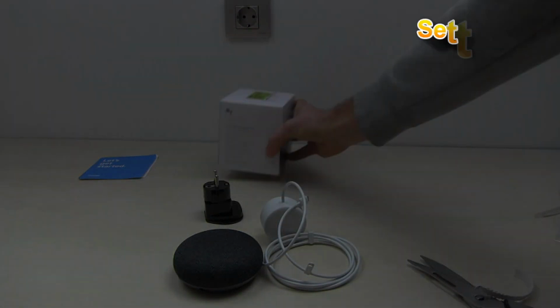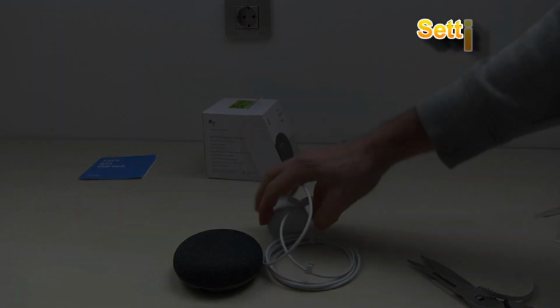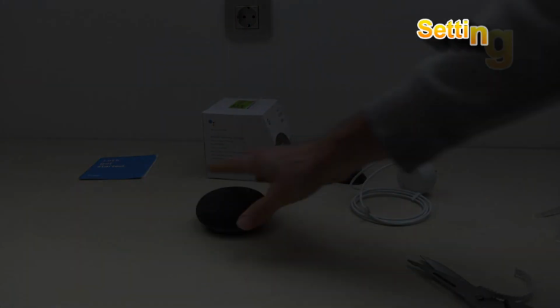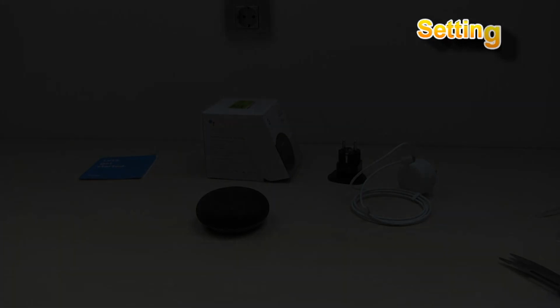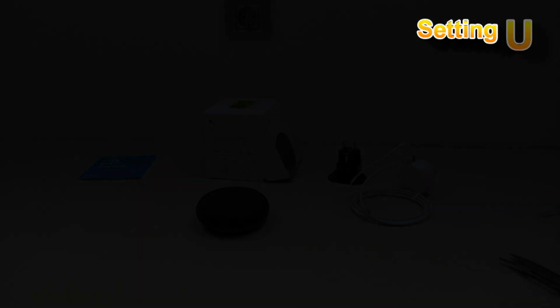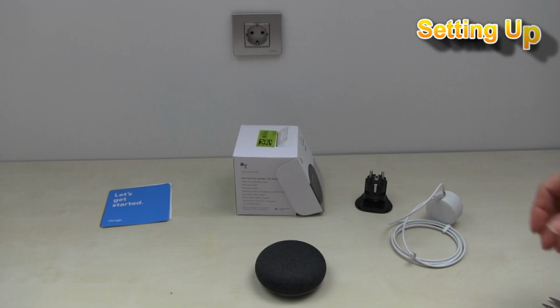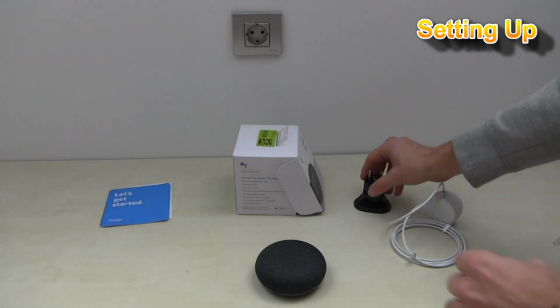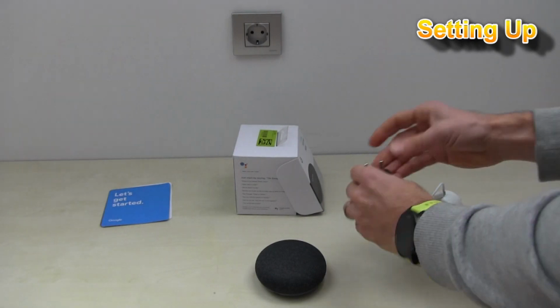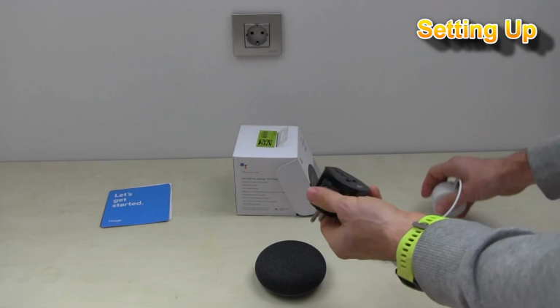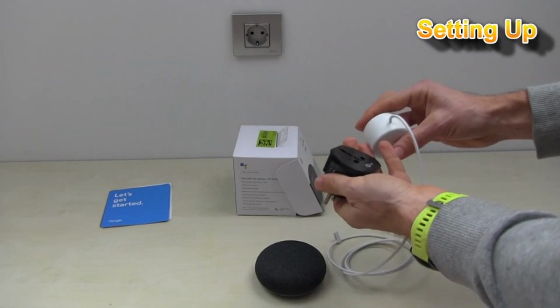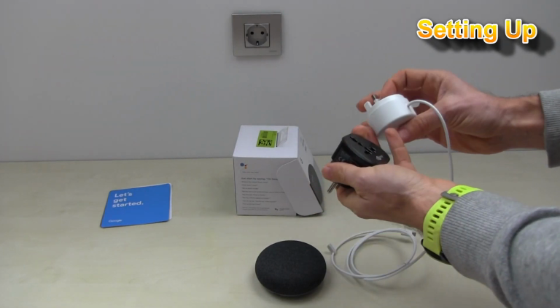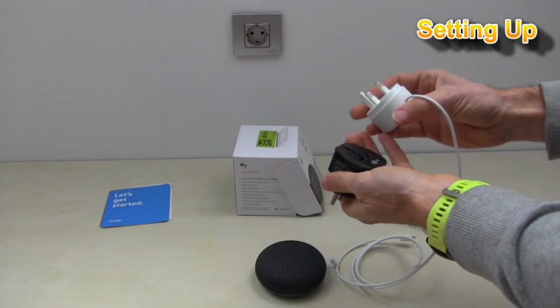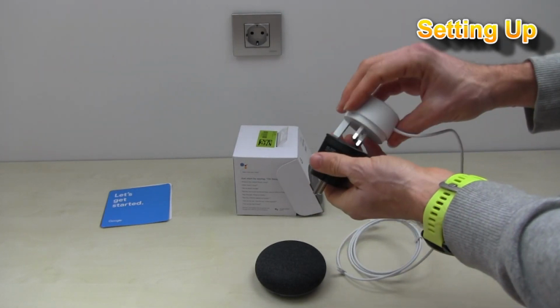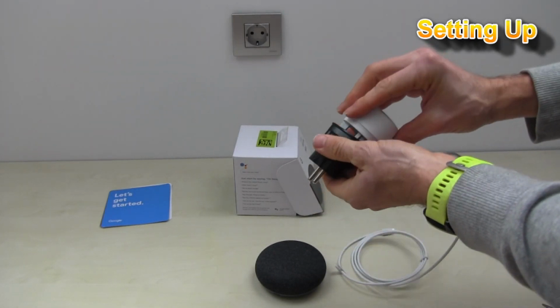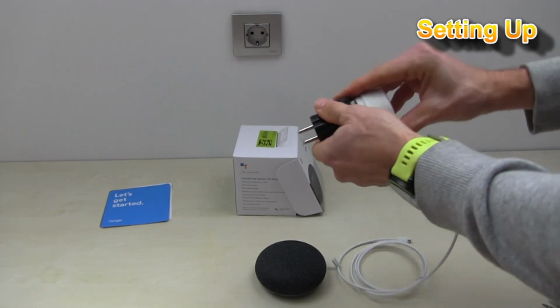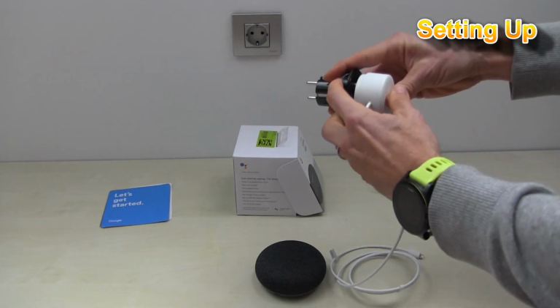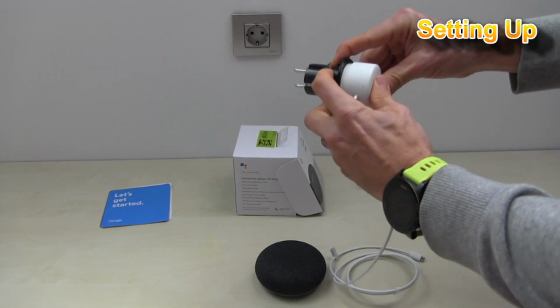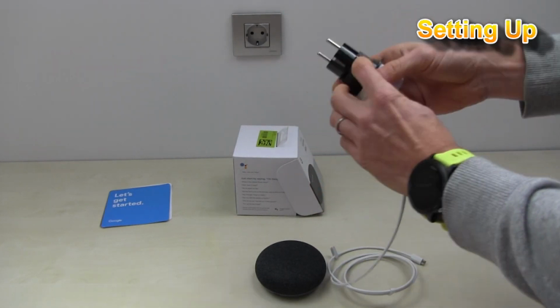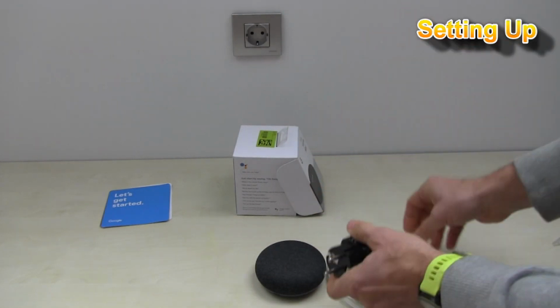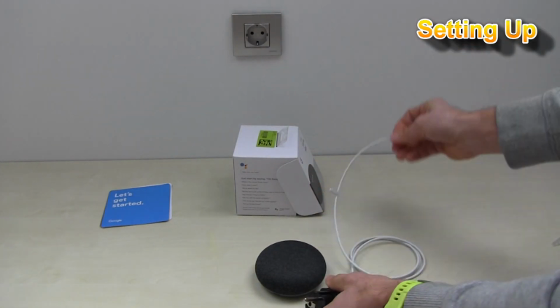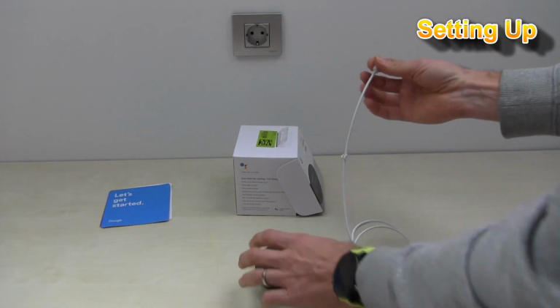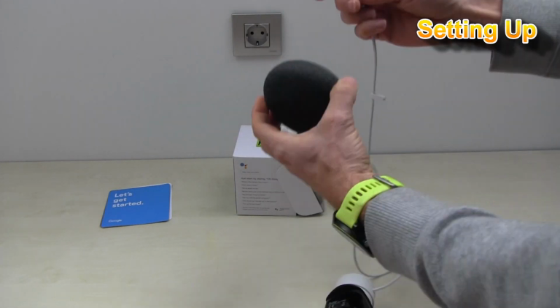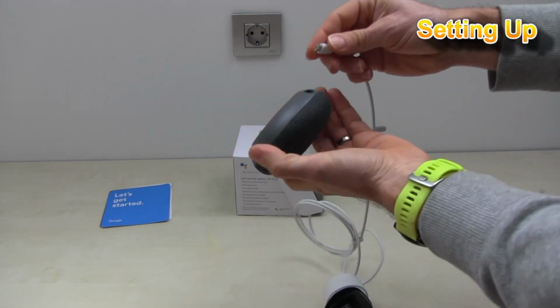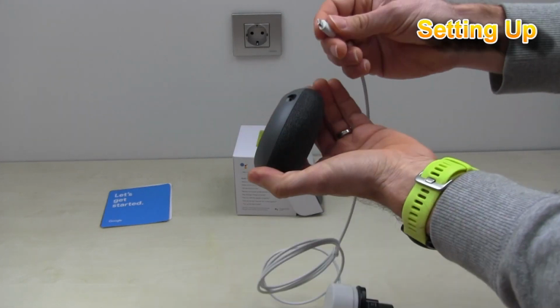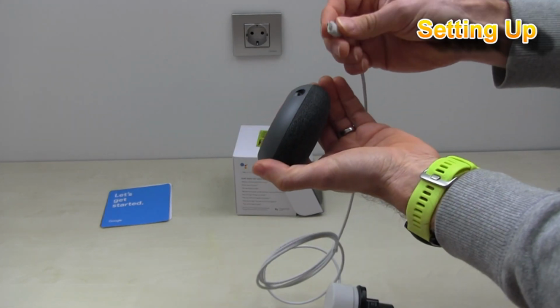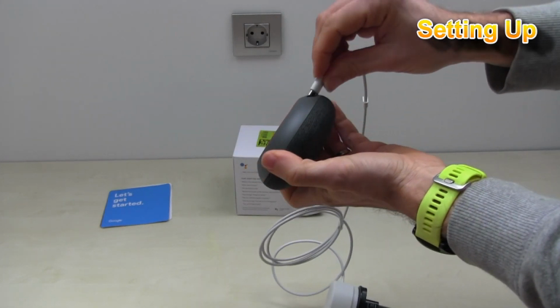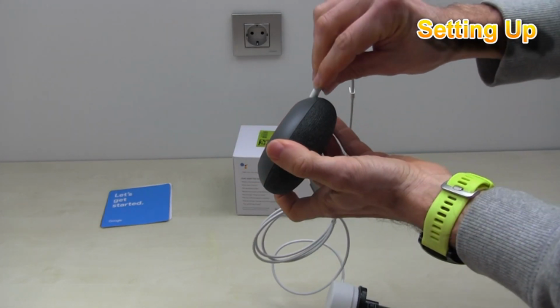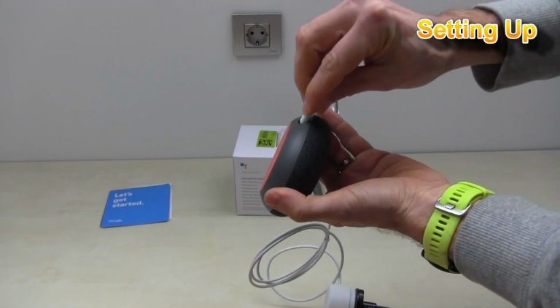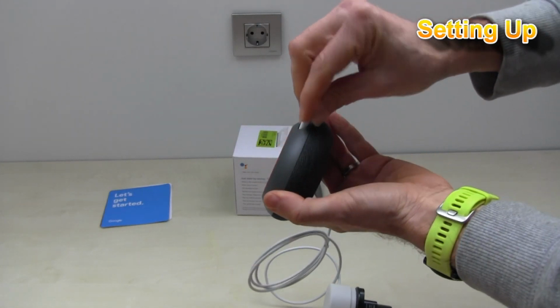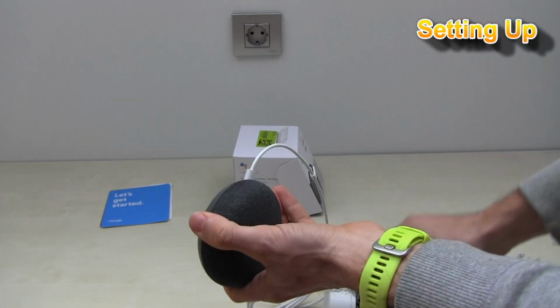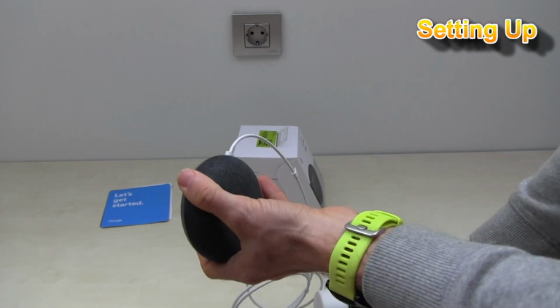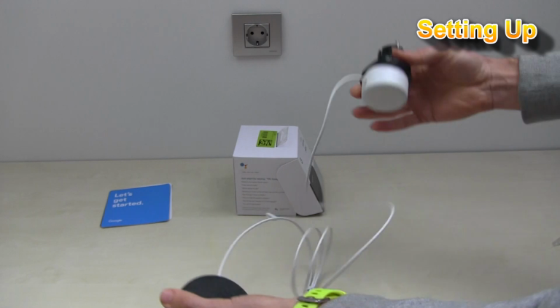Follow the next steps to connect to your wireless network.